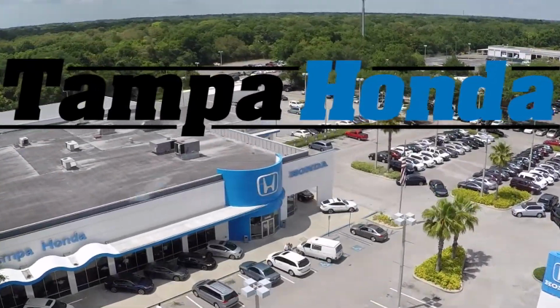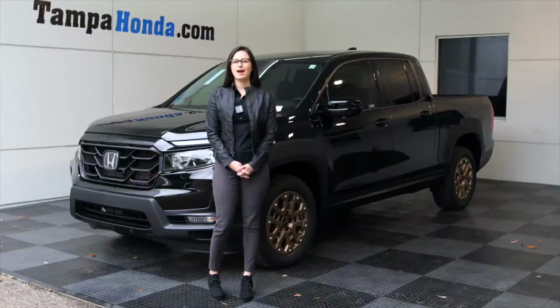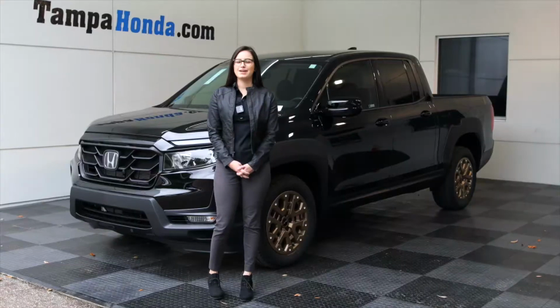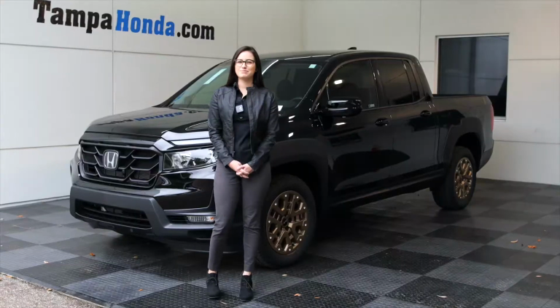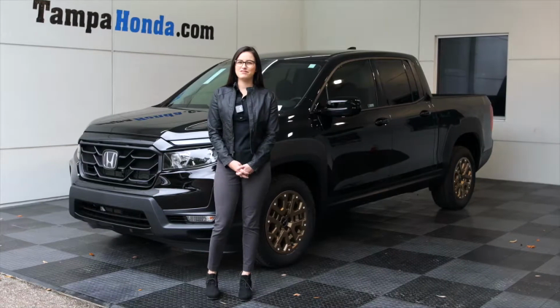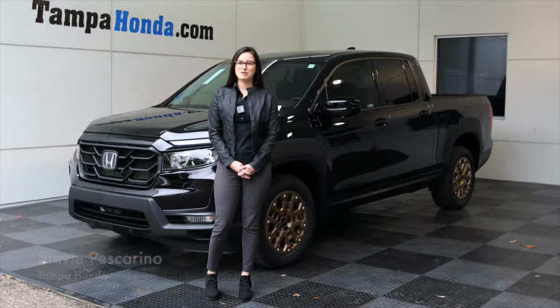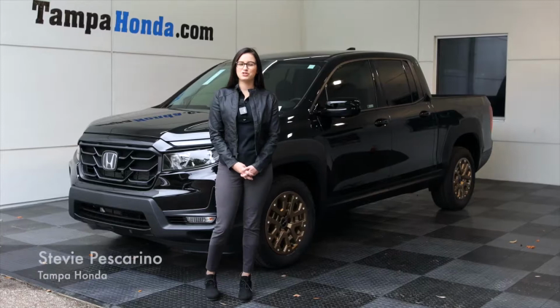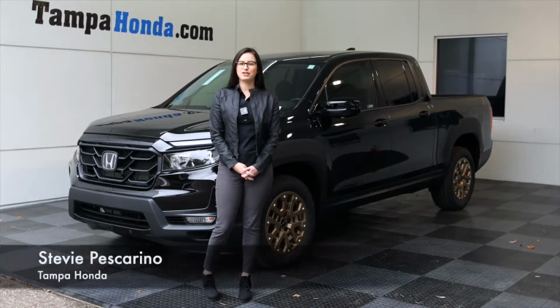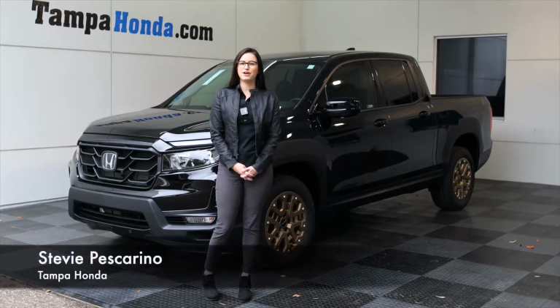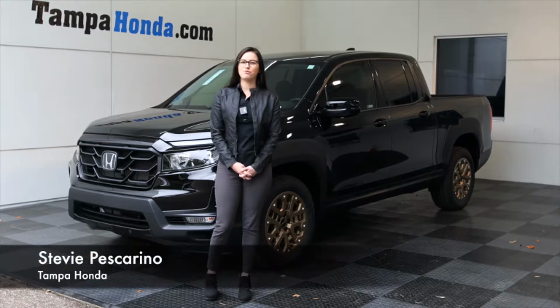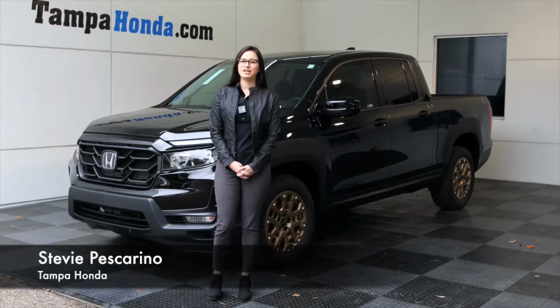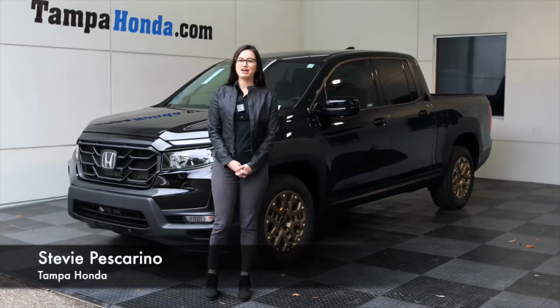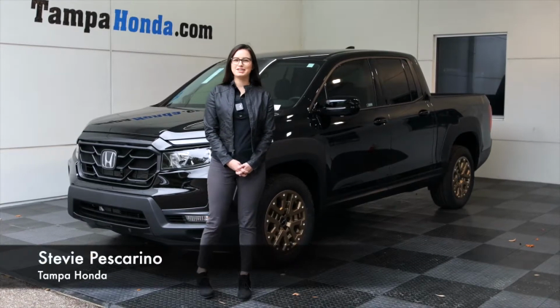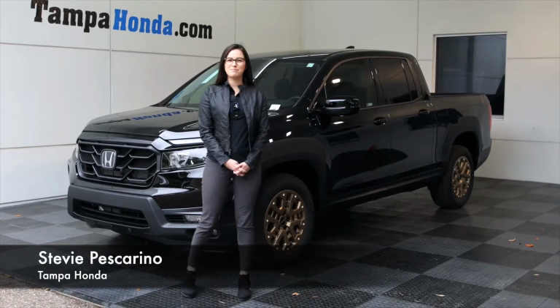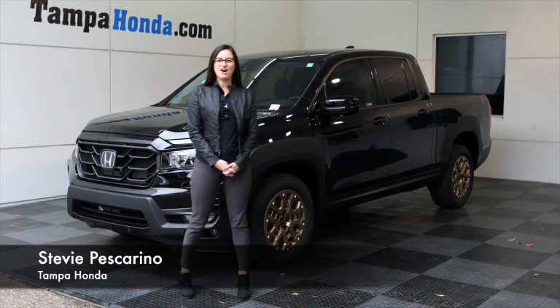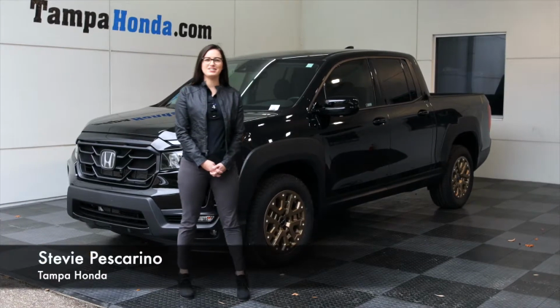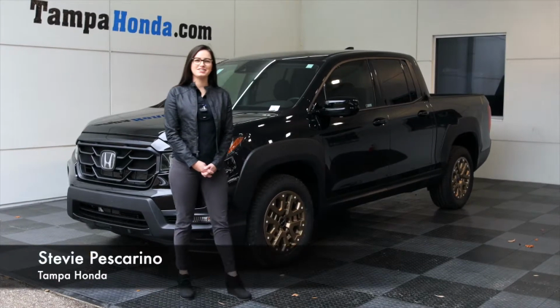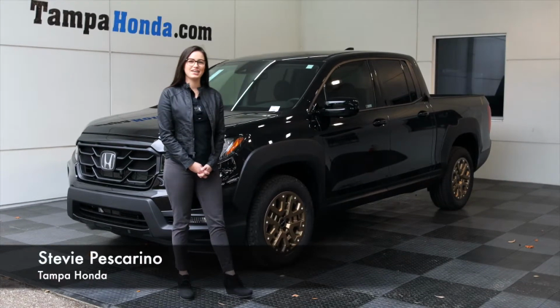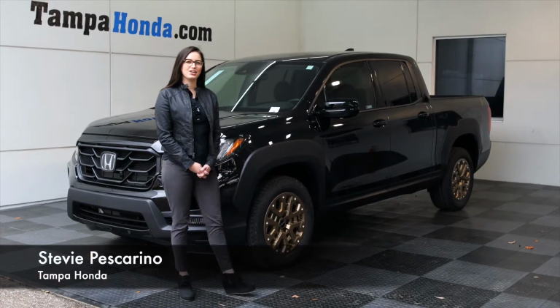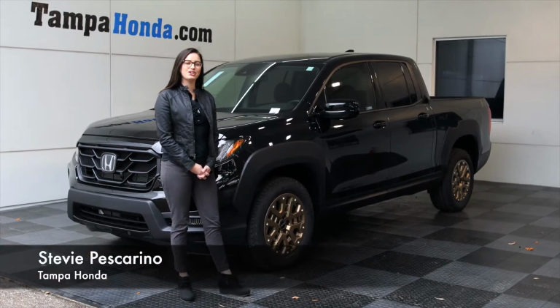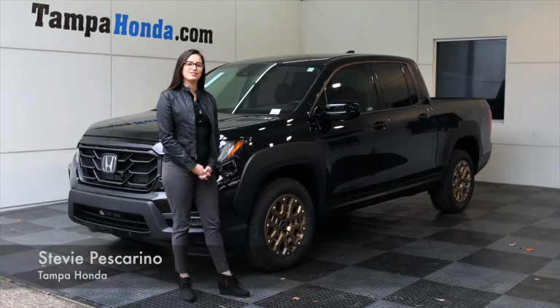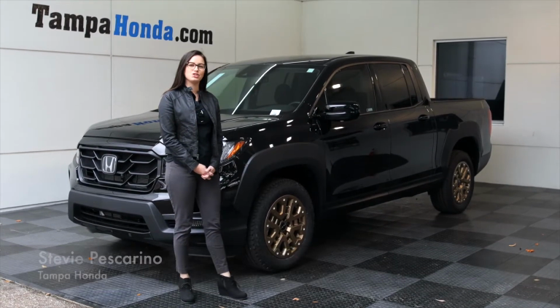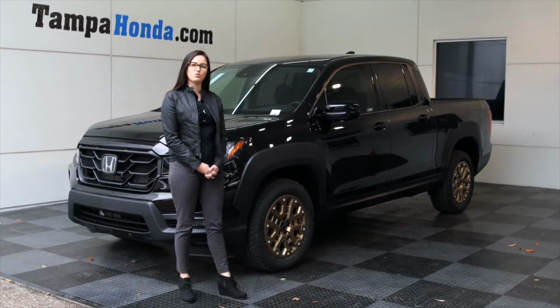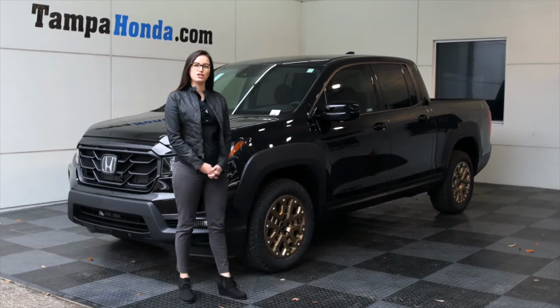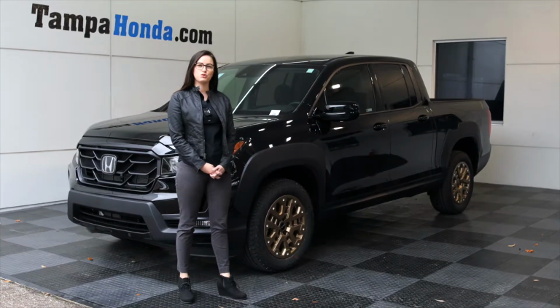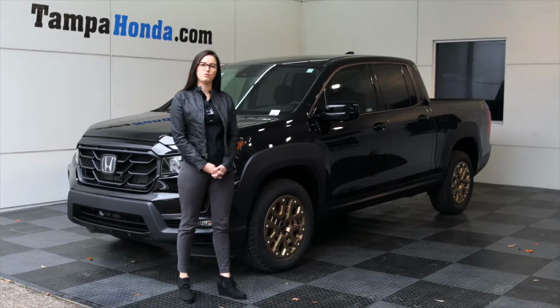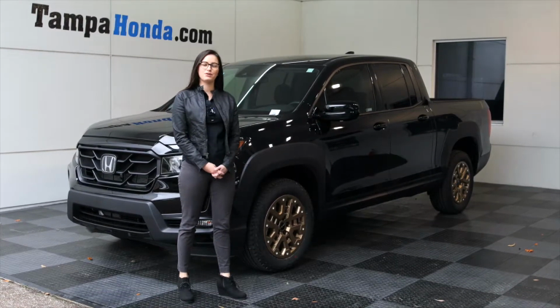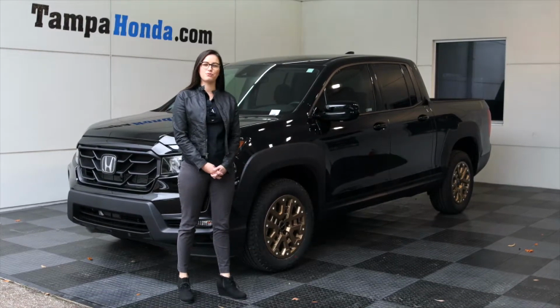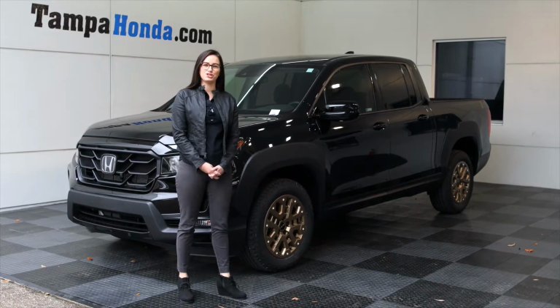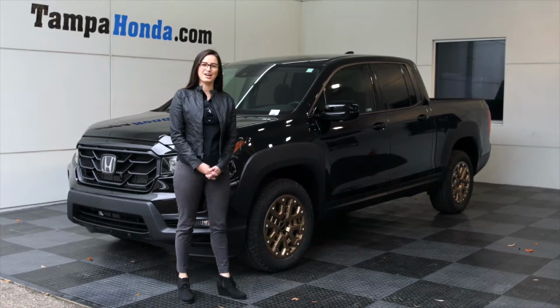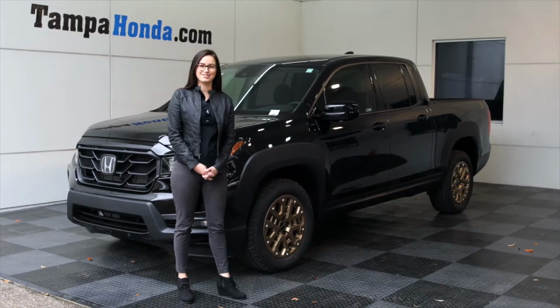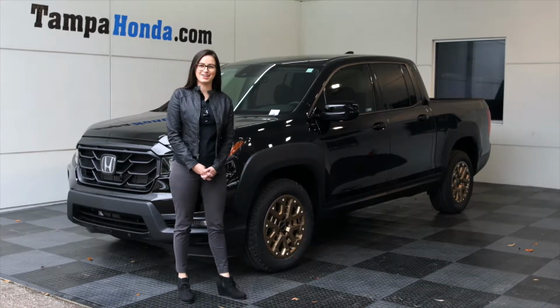Hi, I'm Stevie Pescarino. We're here at Tampa Honda taking a look at the 2021 Ridgeline today.